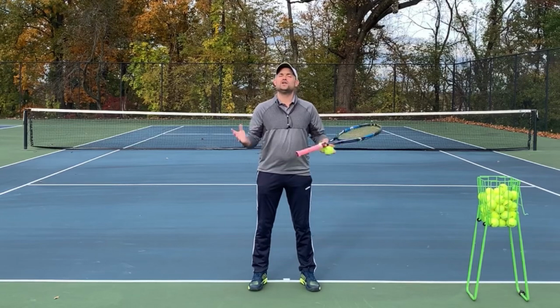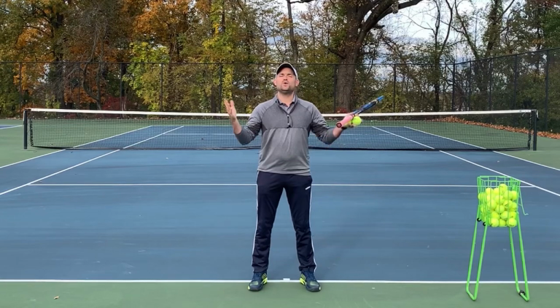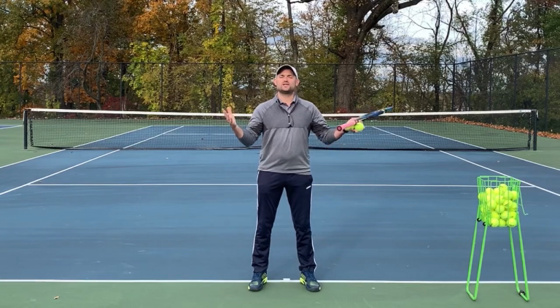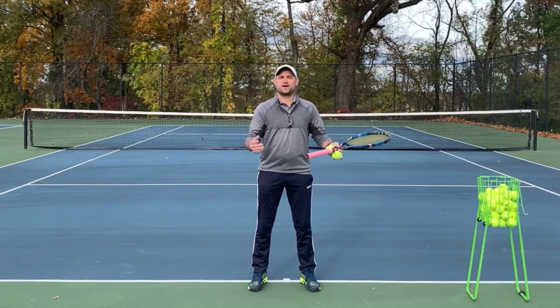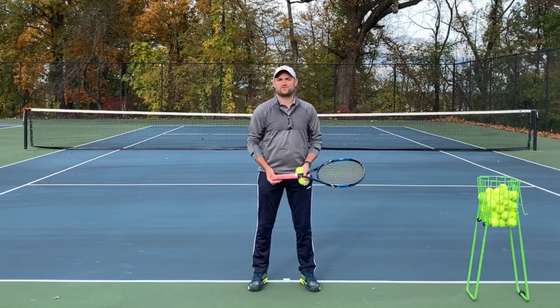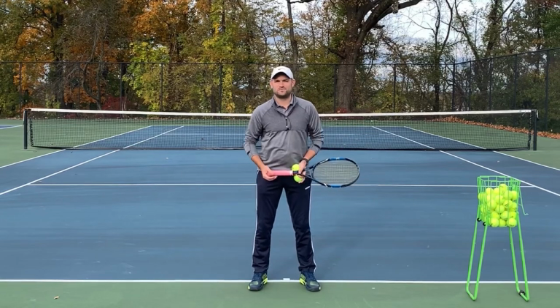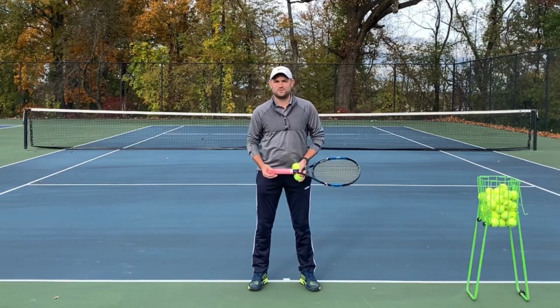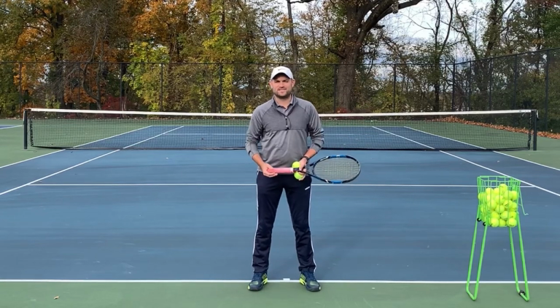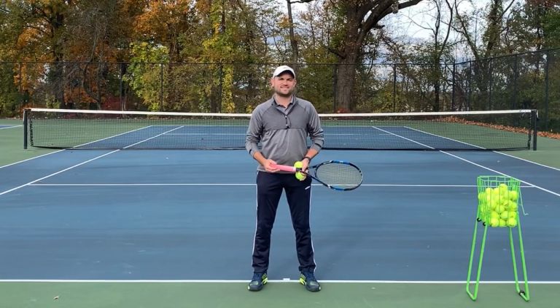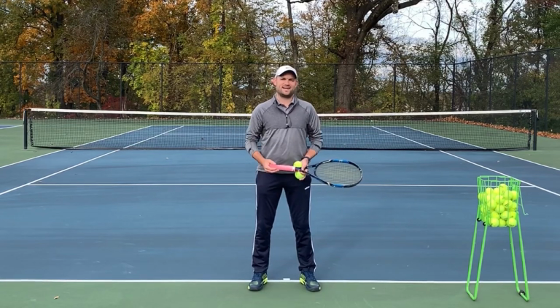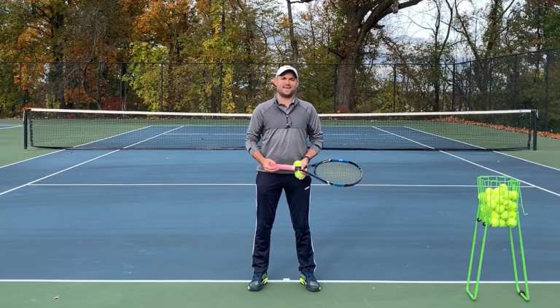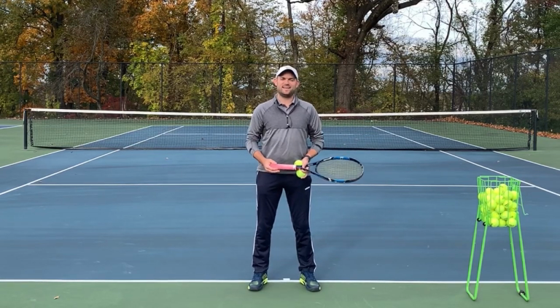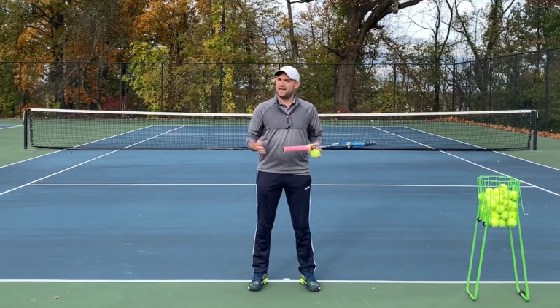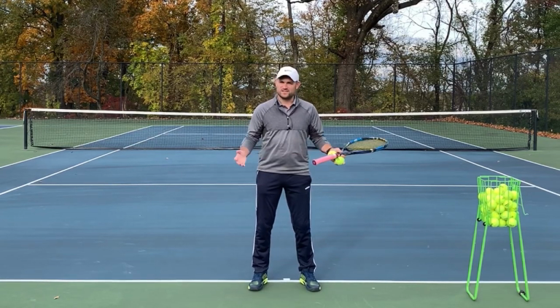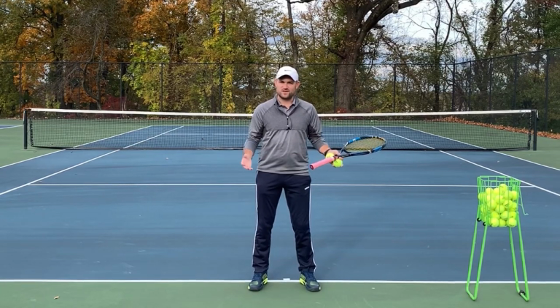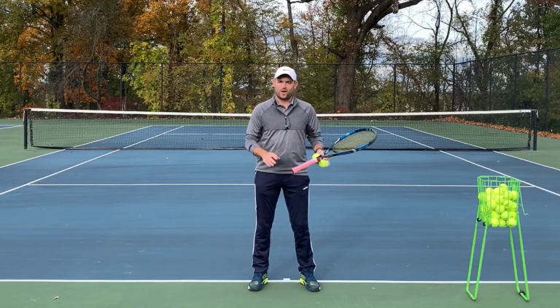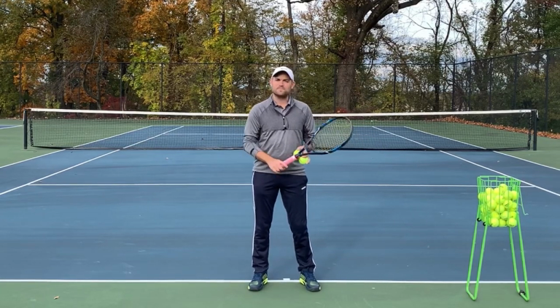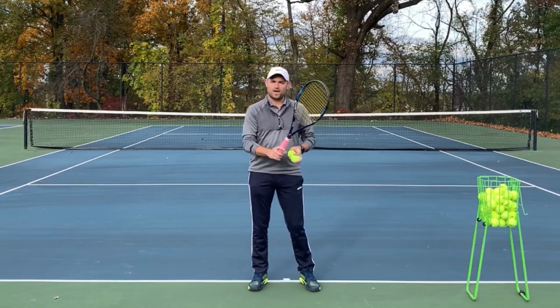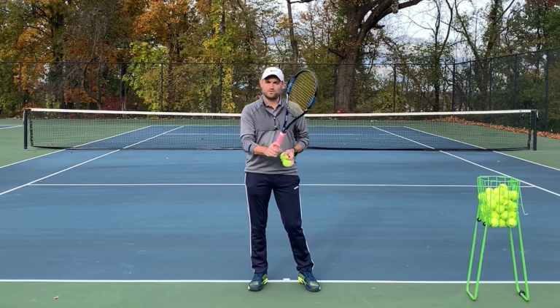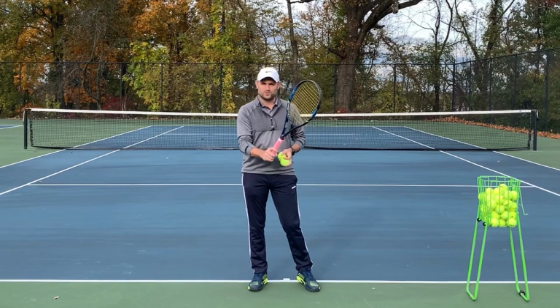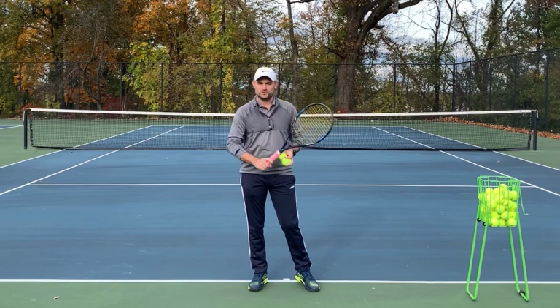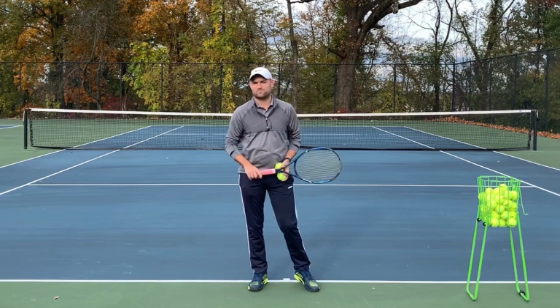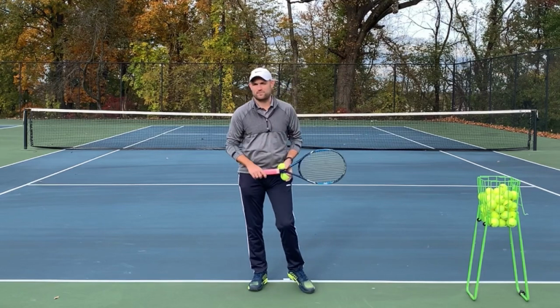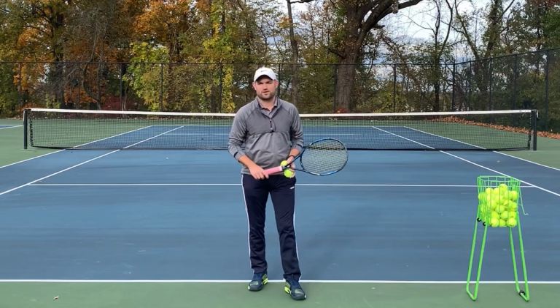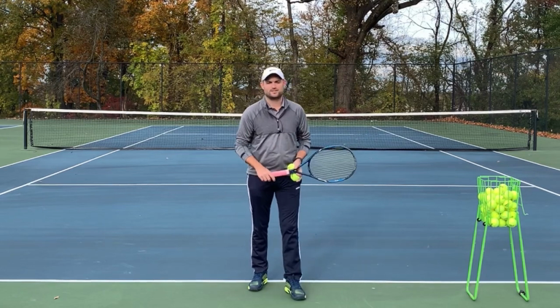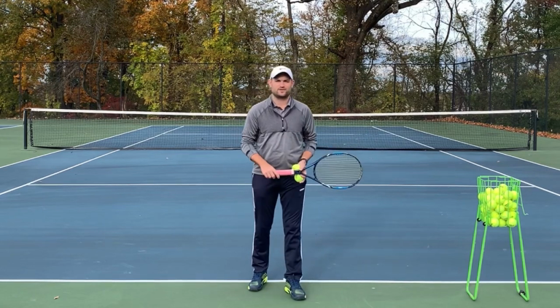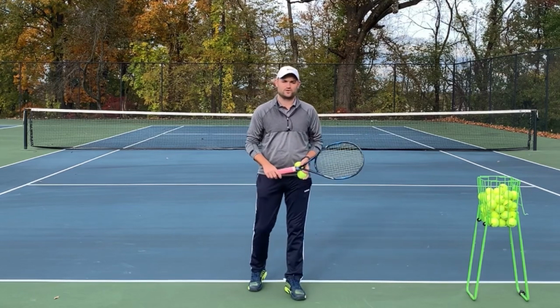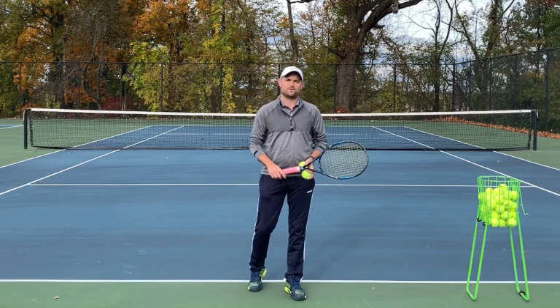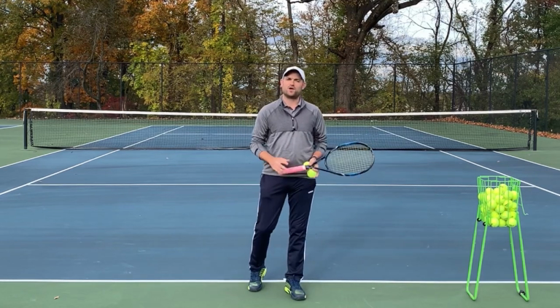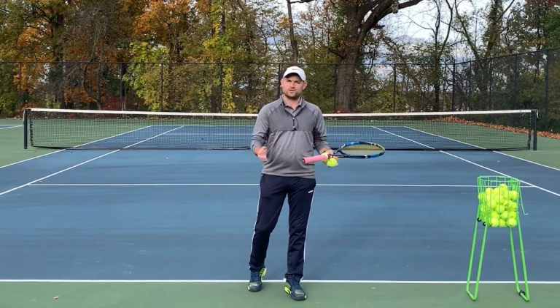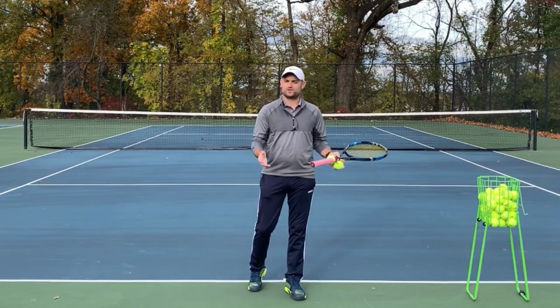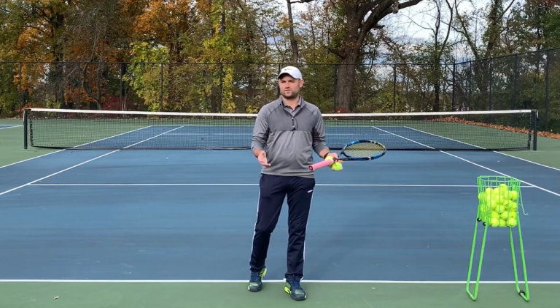Hello, it's Ryan from TwoMinuteTennis.net, and in this video I'm gonna help you use the proper continental grip on your serve.